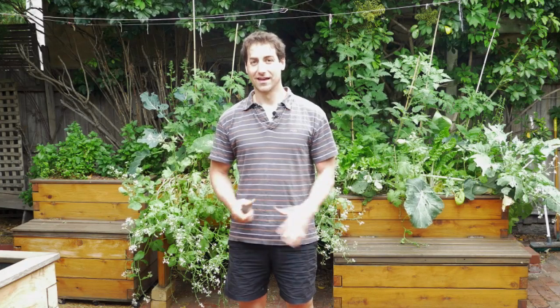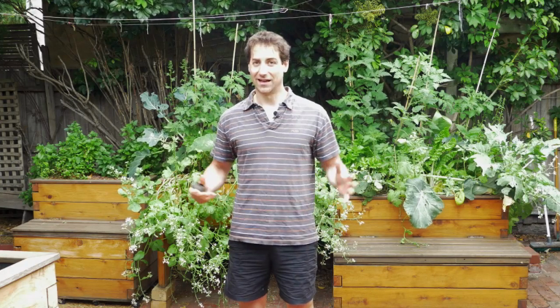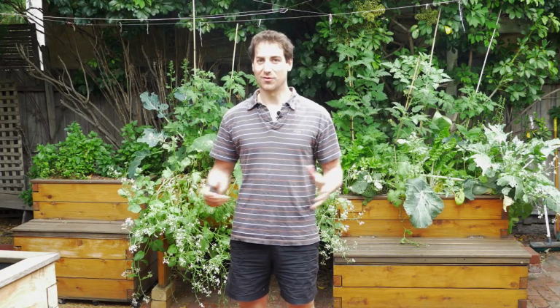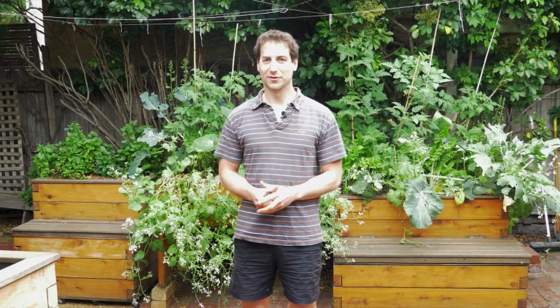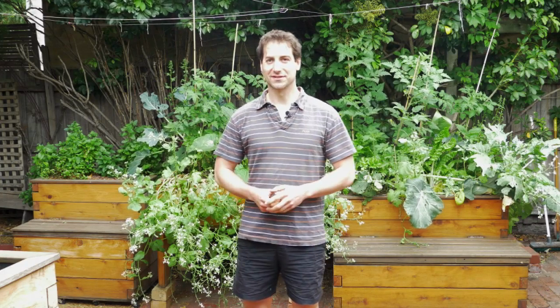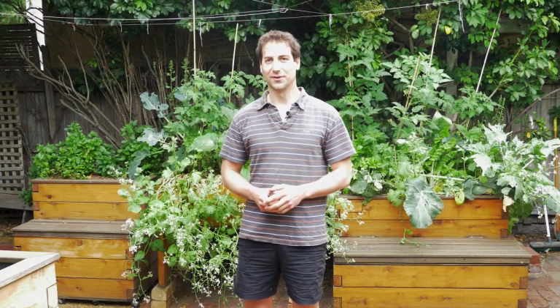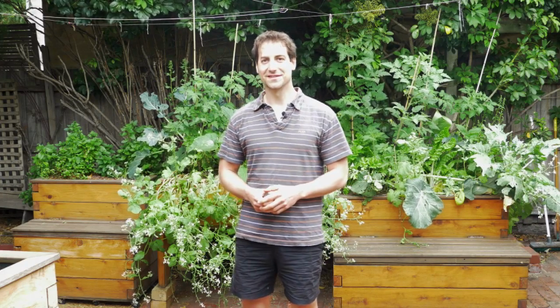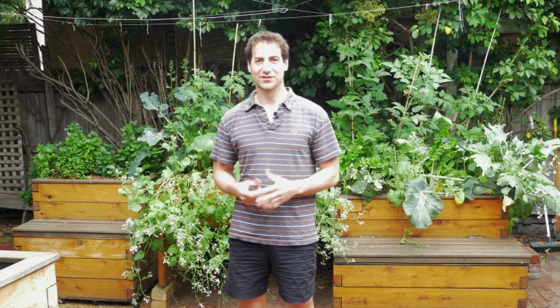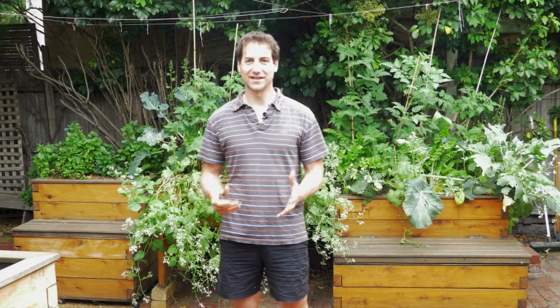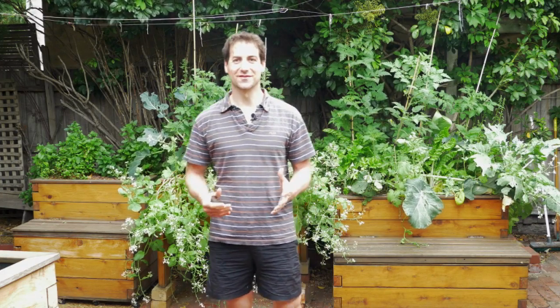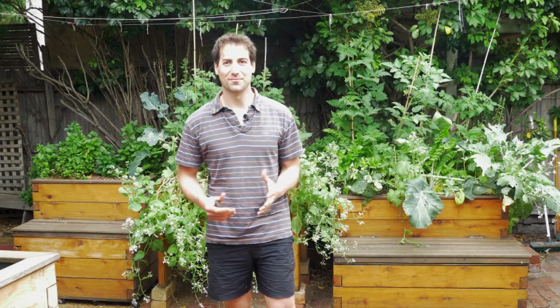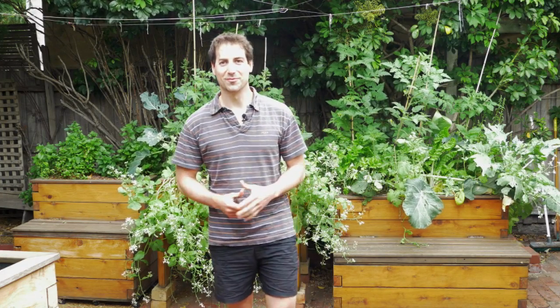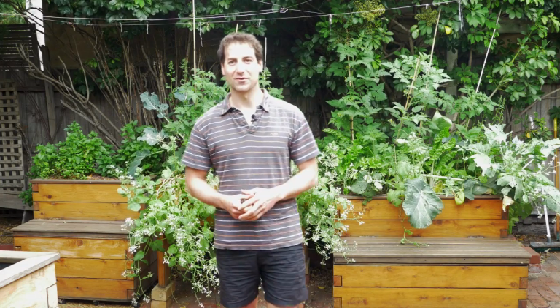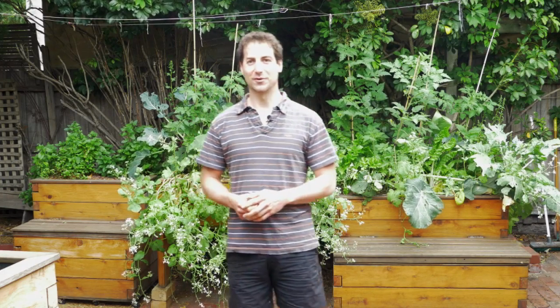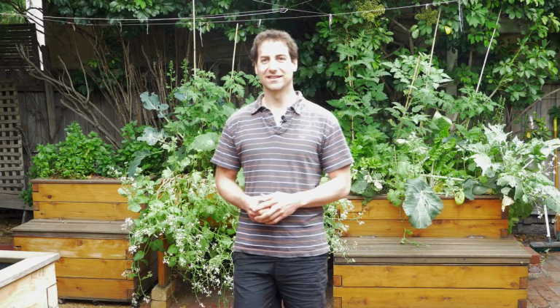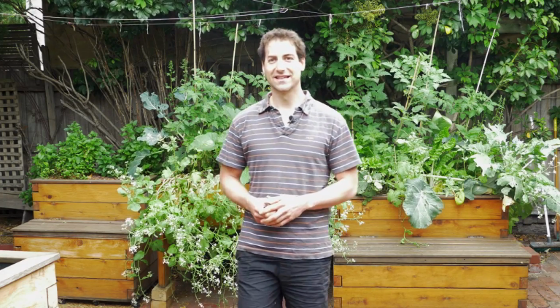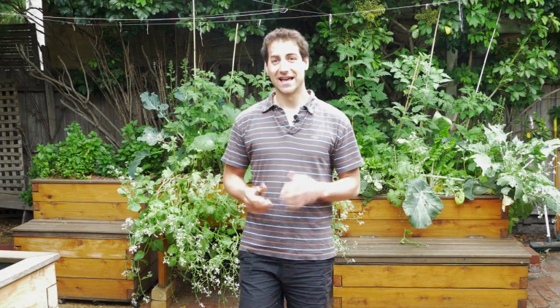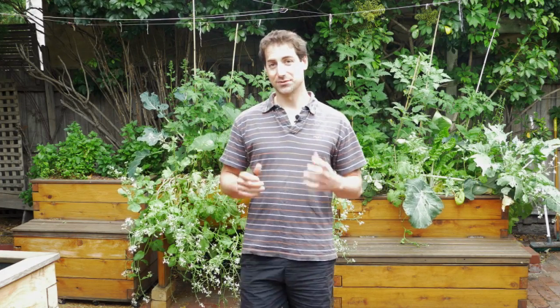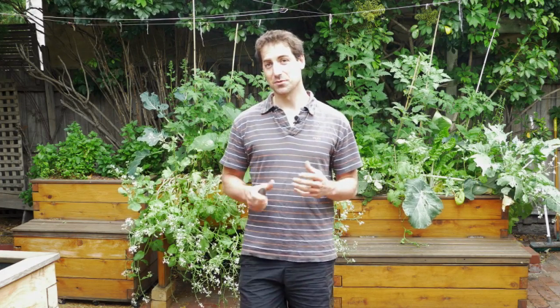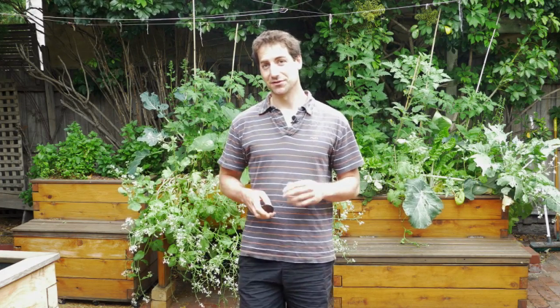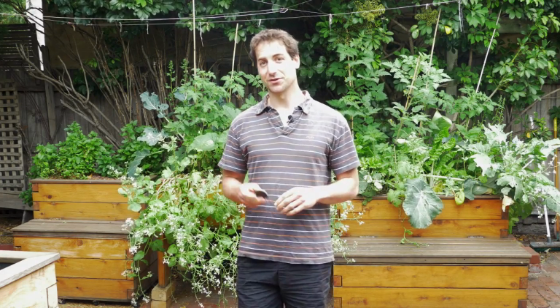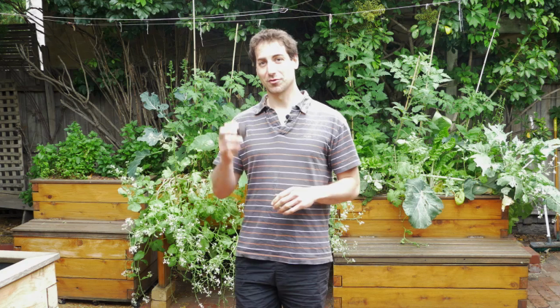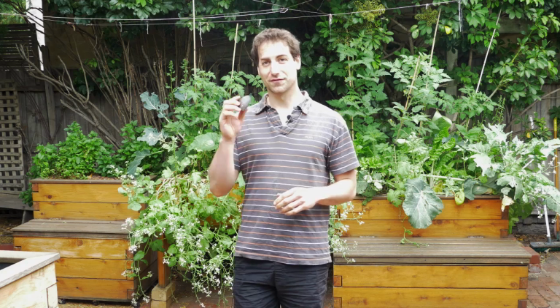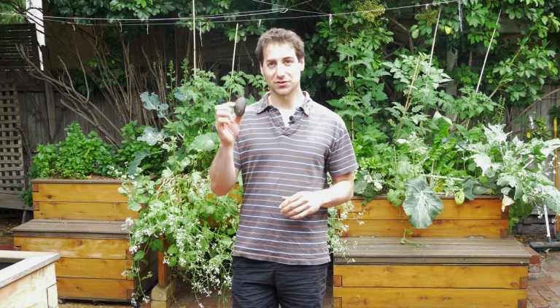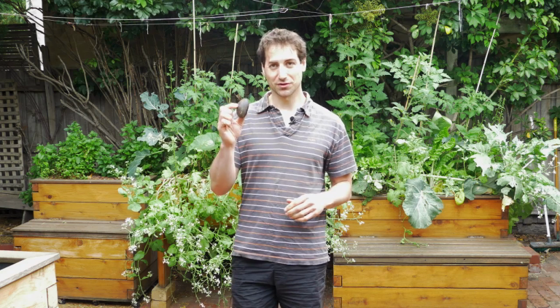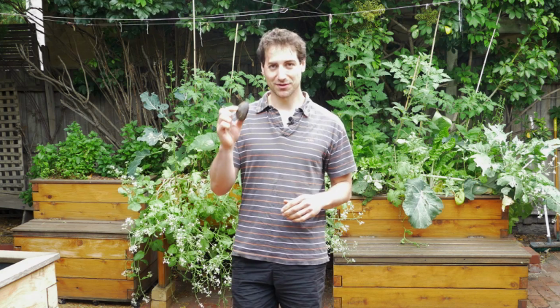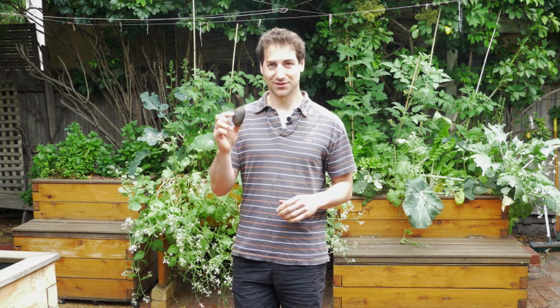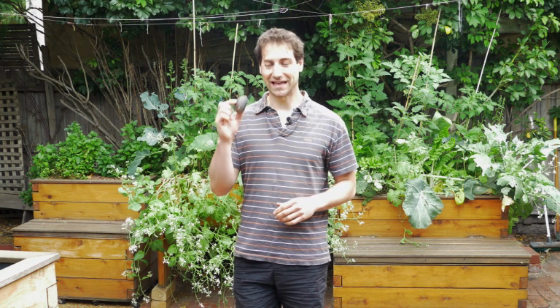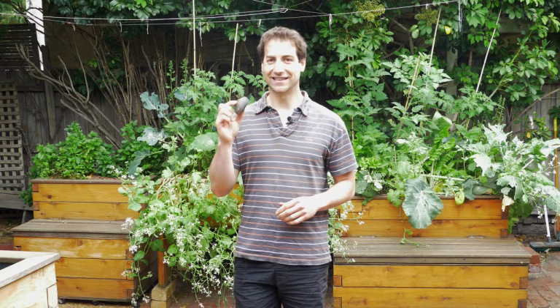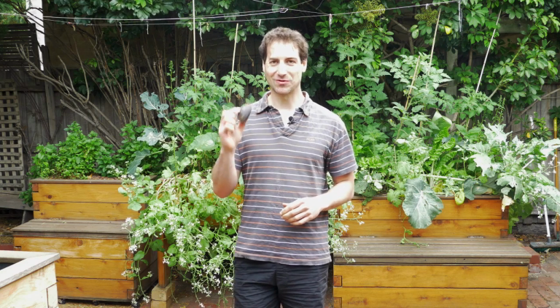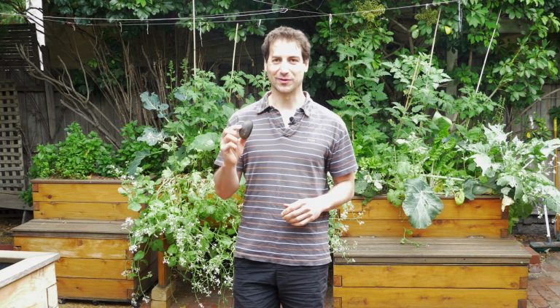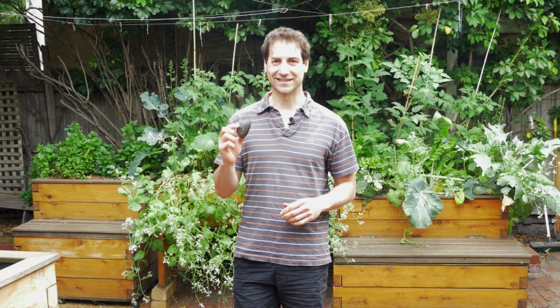Hello, aquaponics growers. This is Jonathan from Melbourne Aquaponics, and today we're going to talk about freshwater mussels in aquaponics.